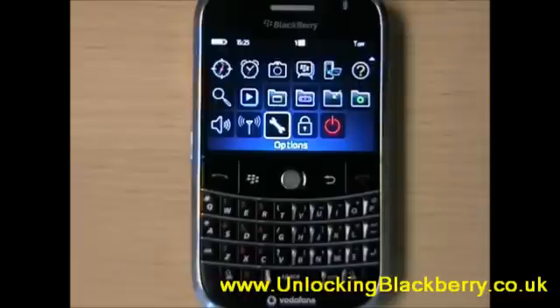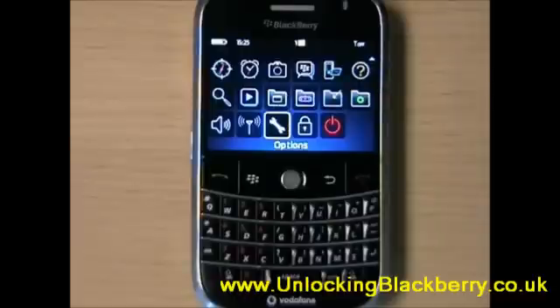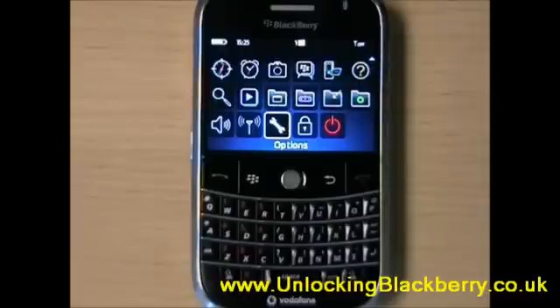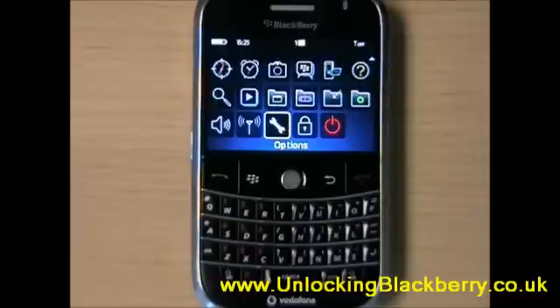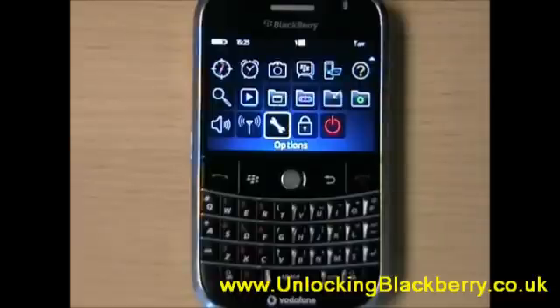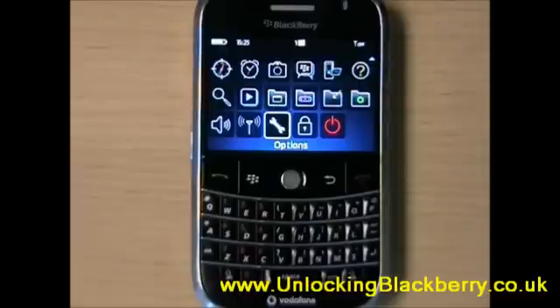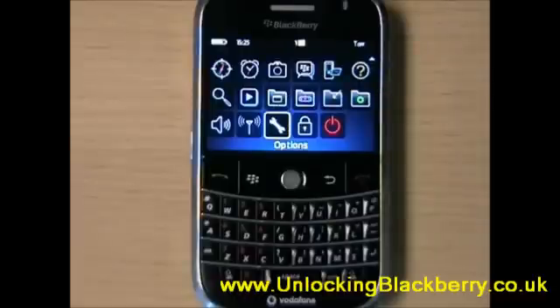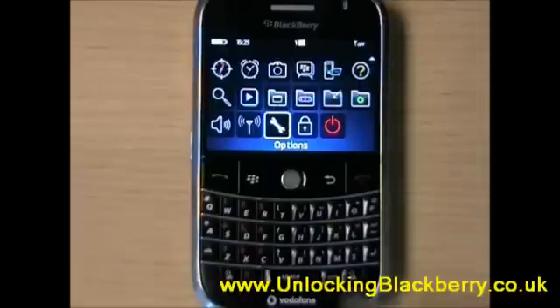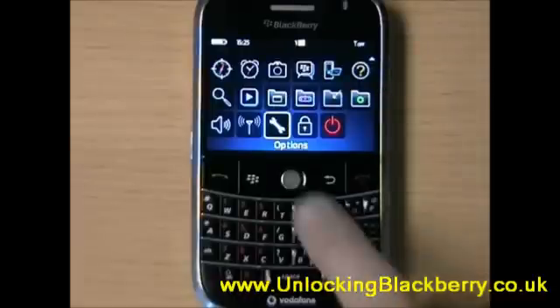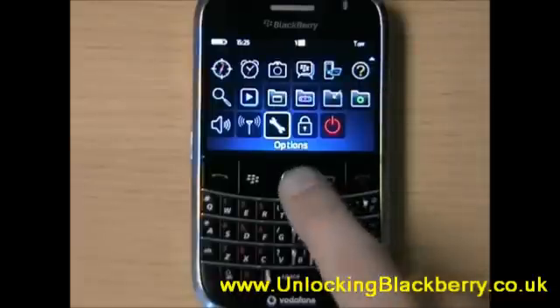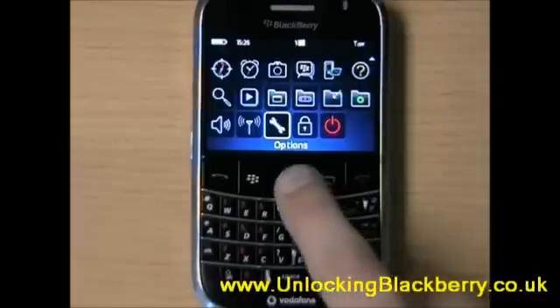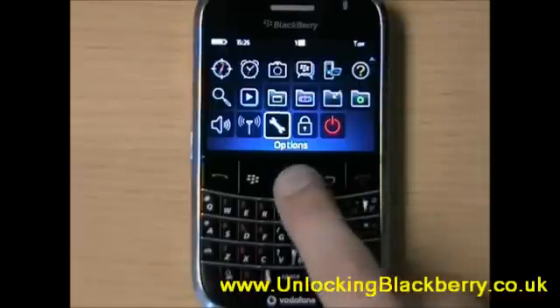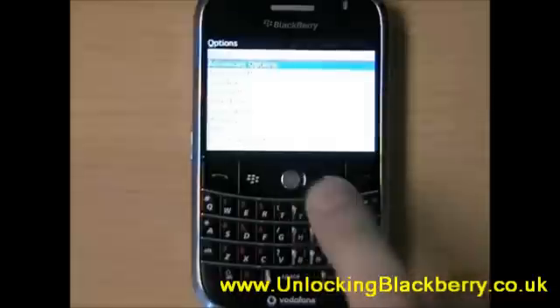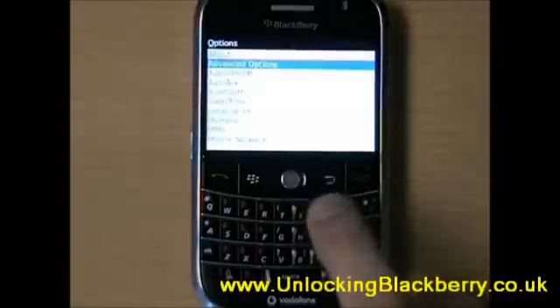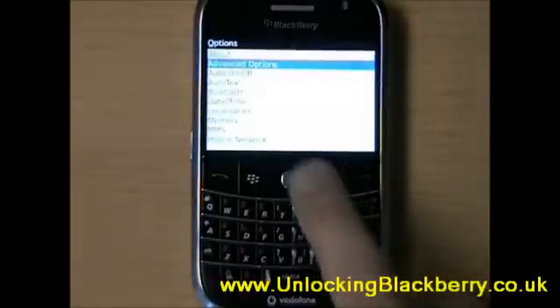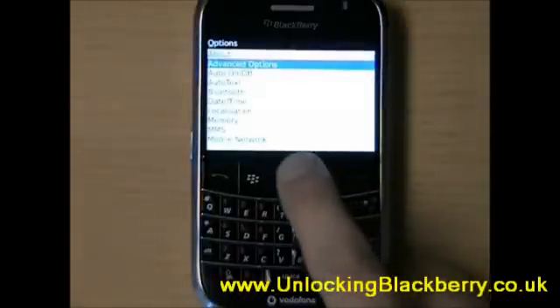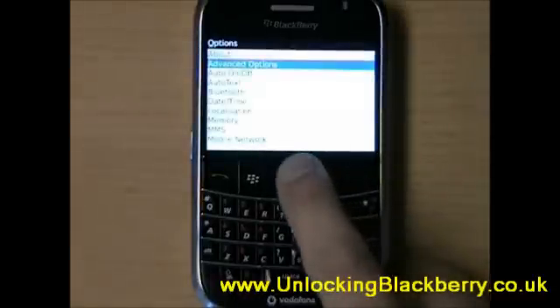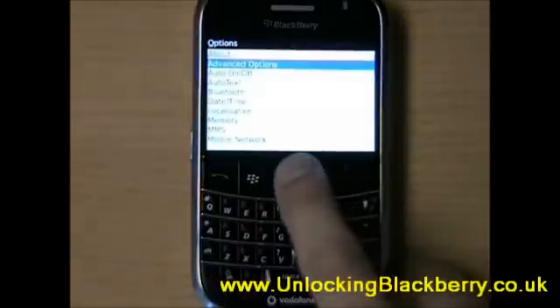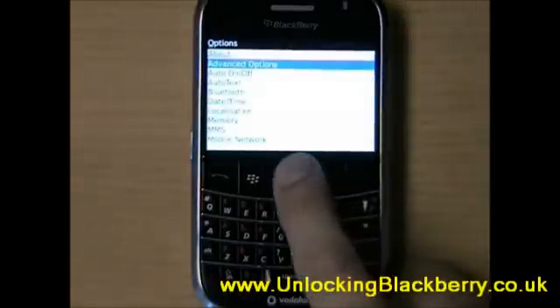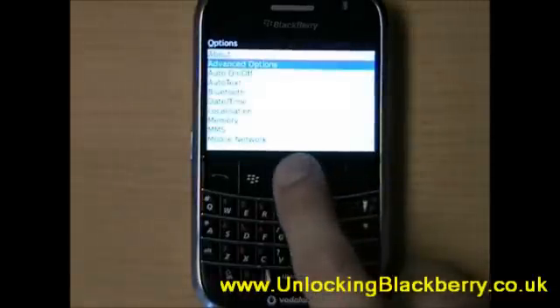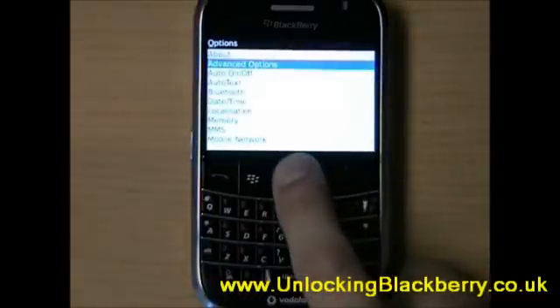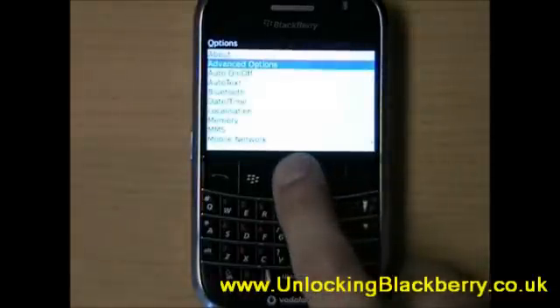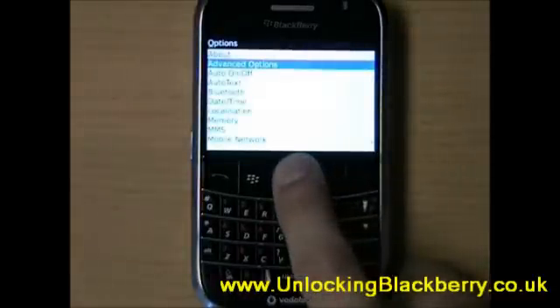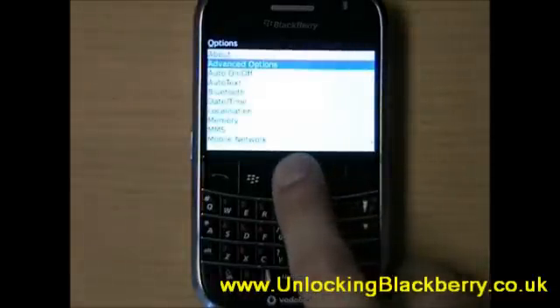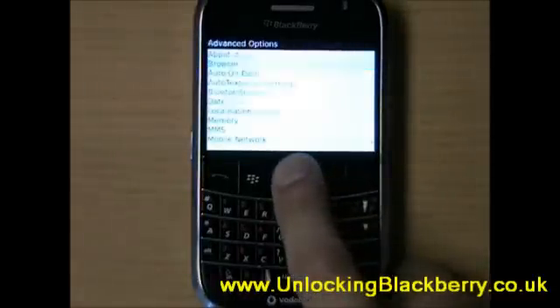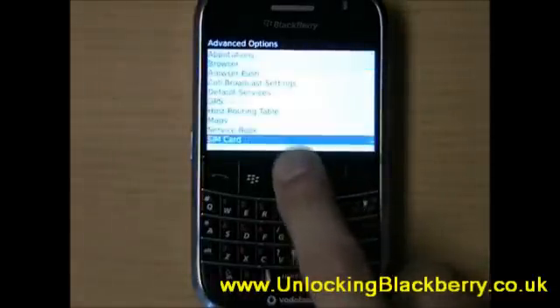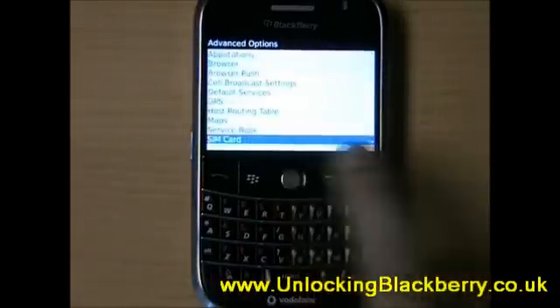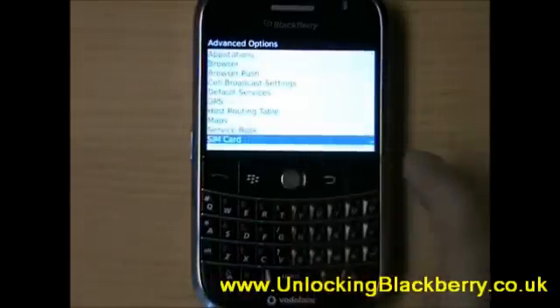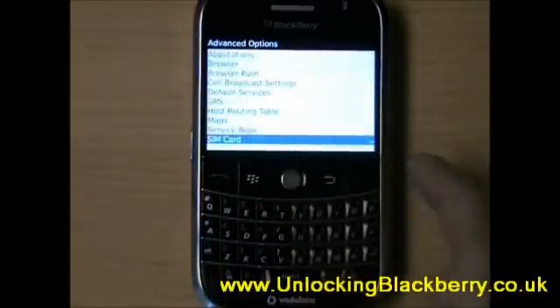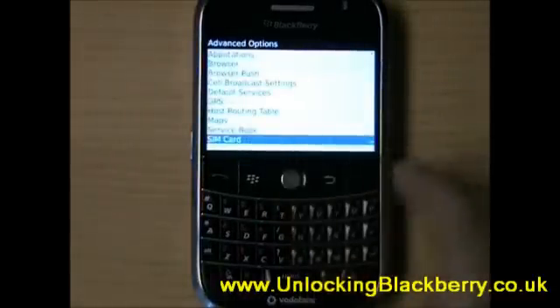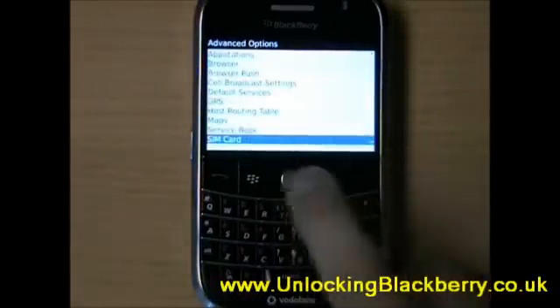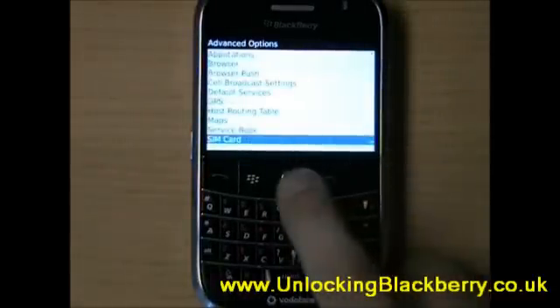So what we need to do now is go into Options, then Advanced Options, then SIM Card.